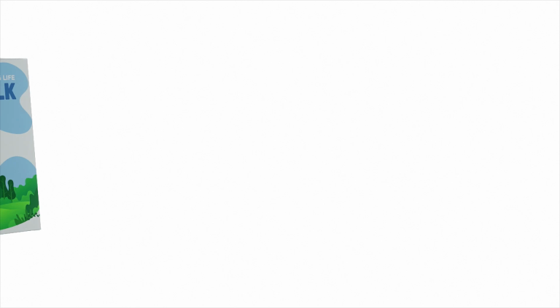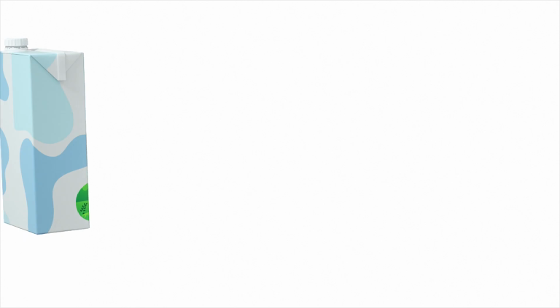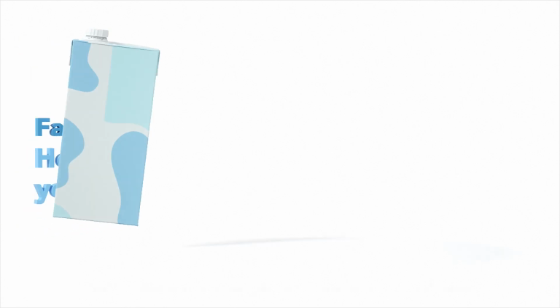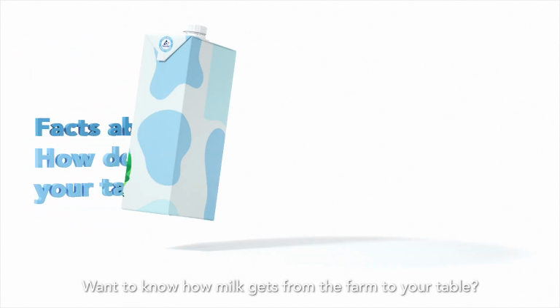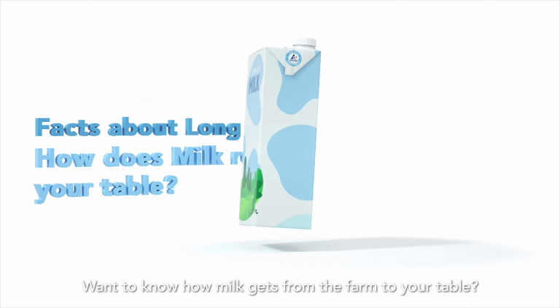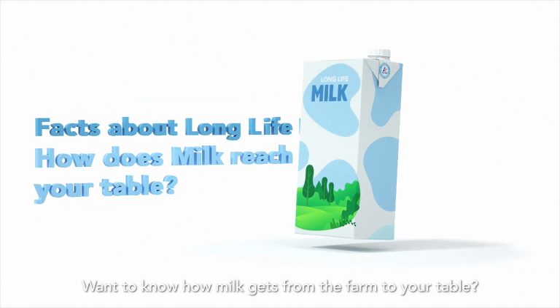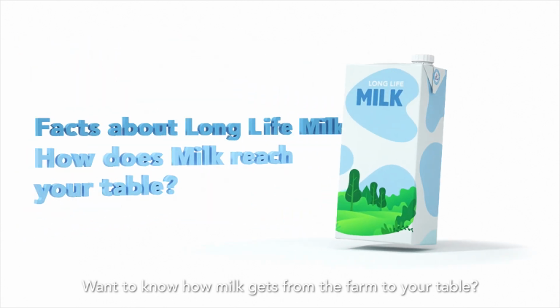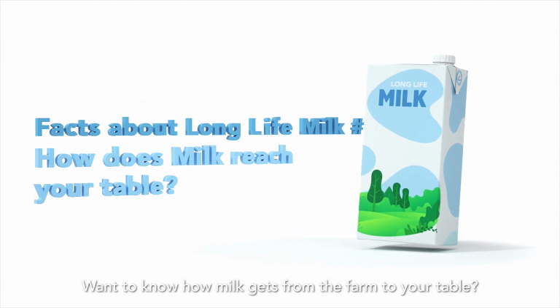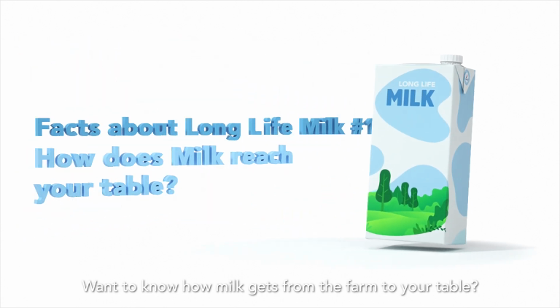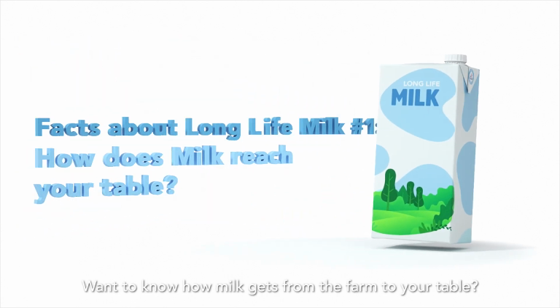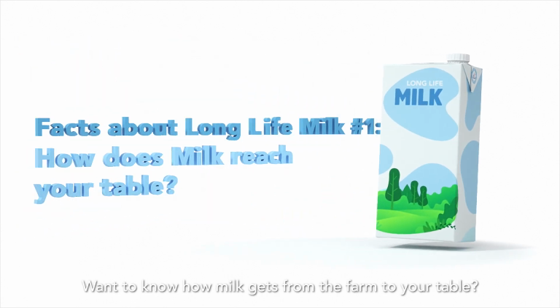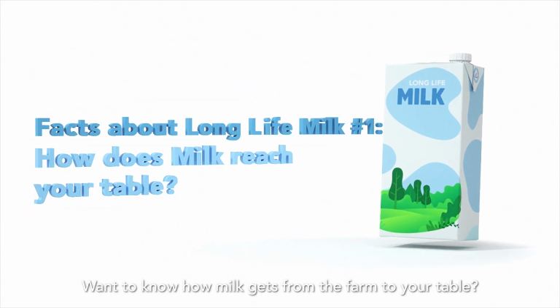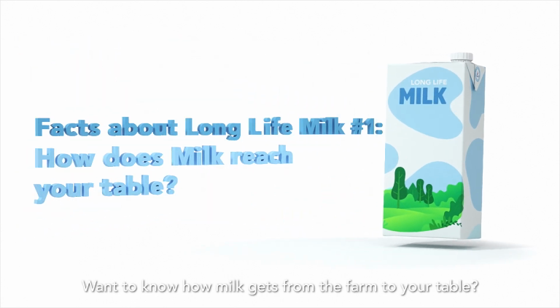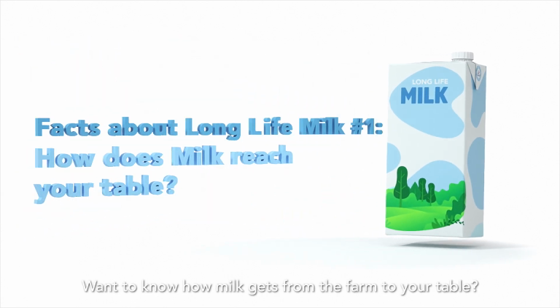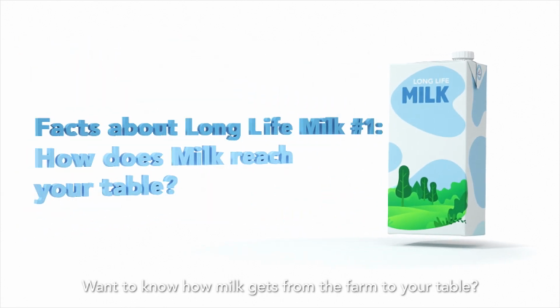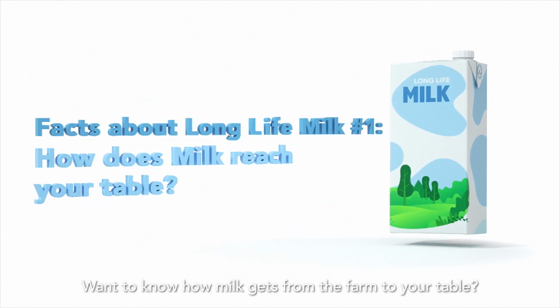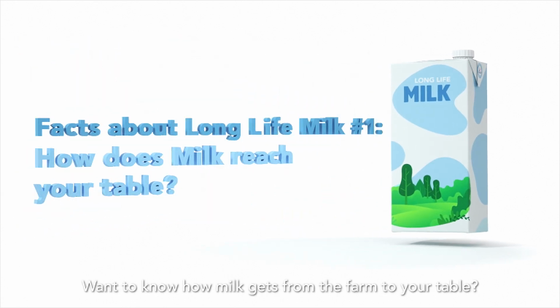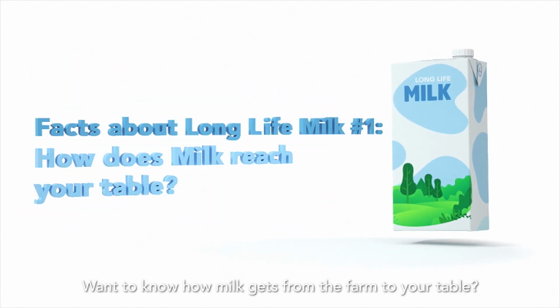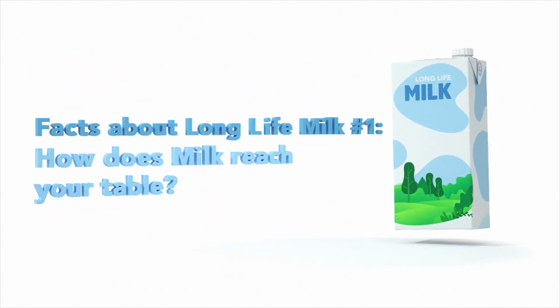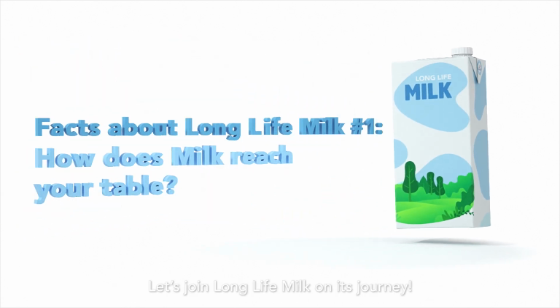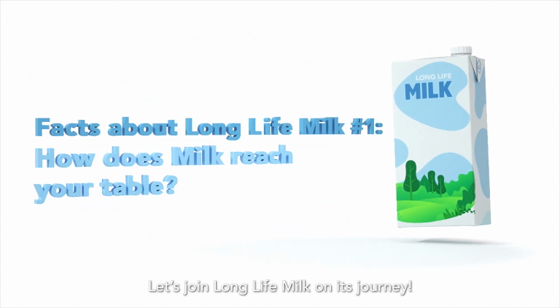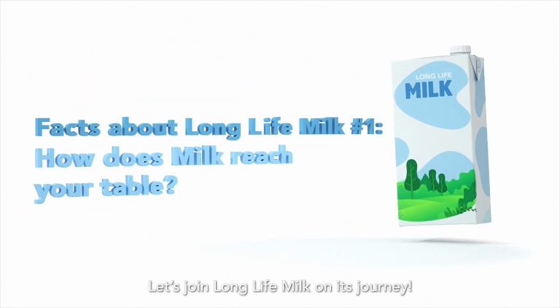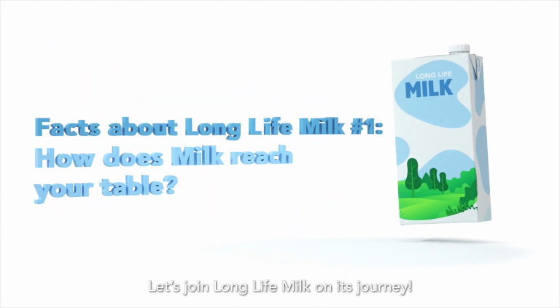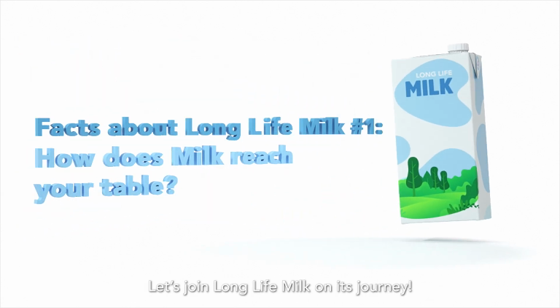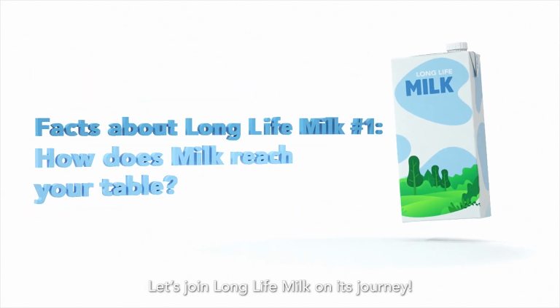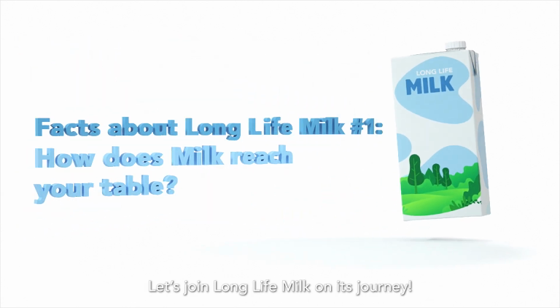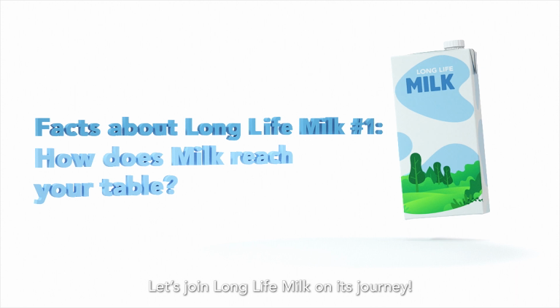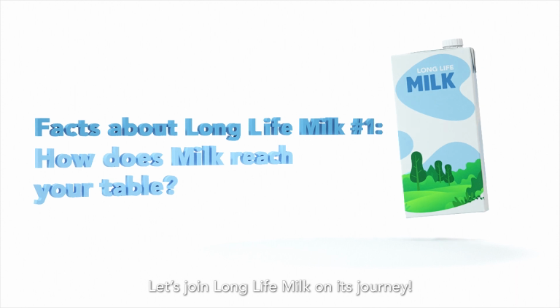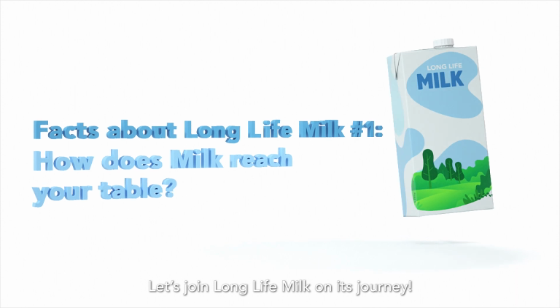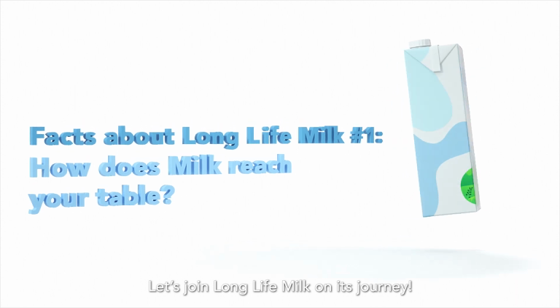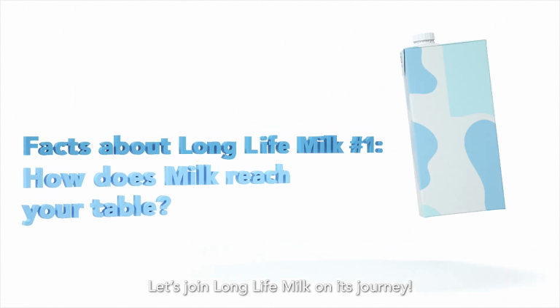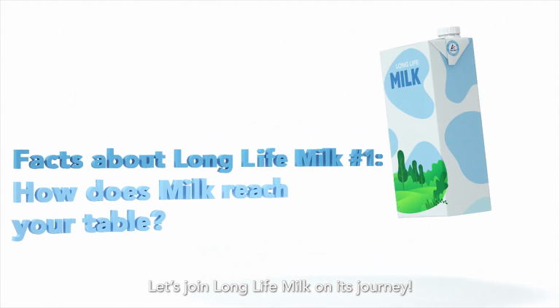Want to know how milk gets from the farm to your table? Let's join Long Life Milk on its journey.